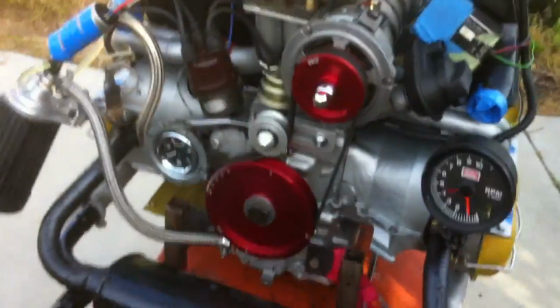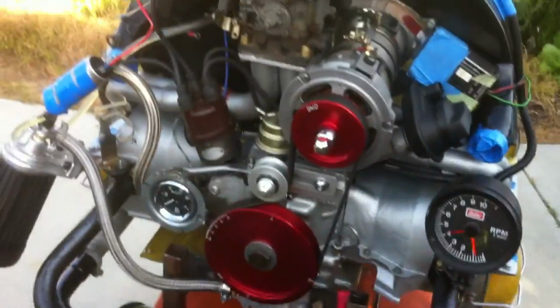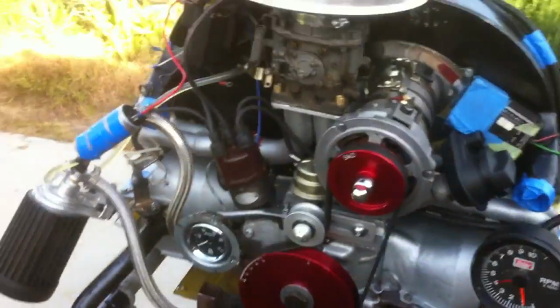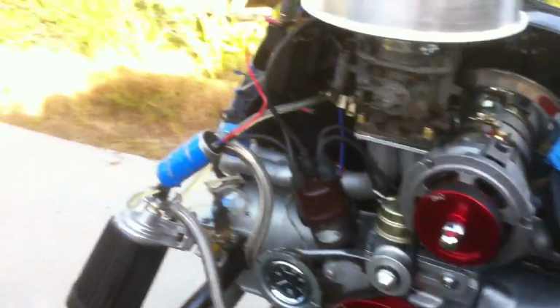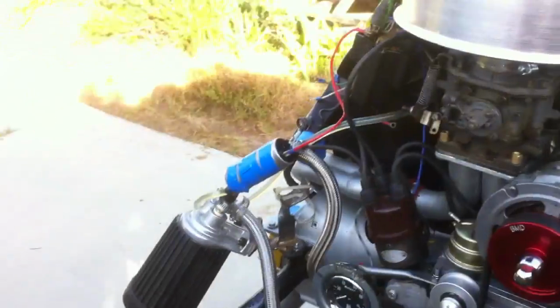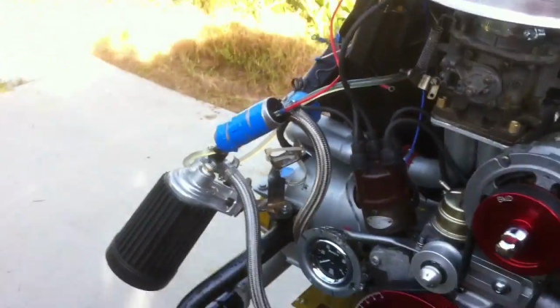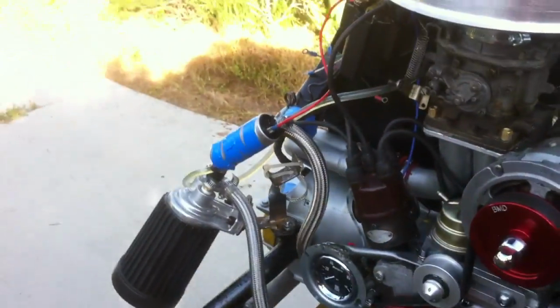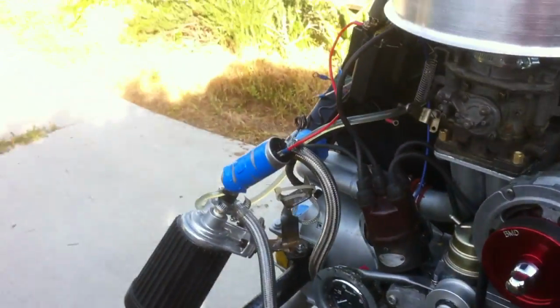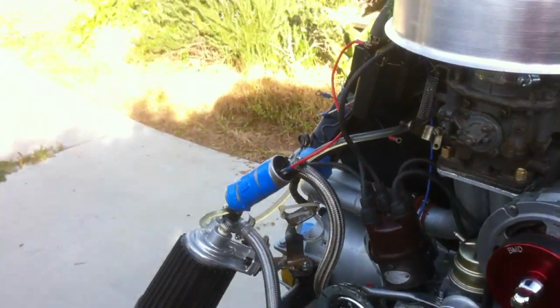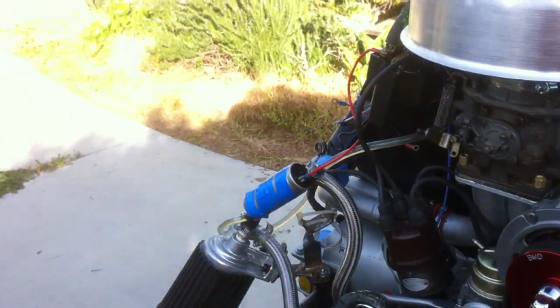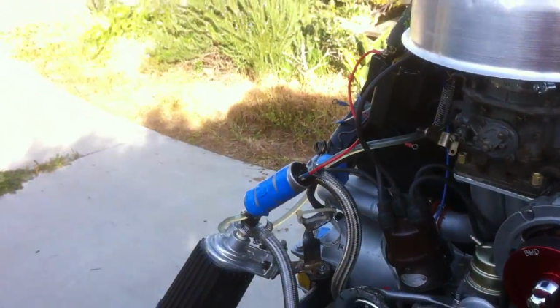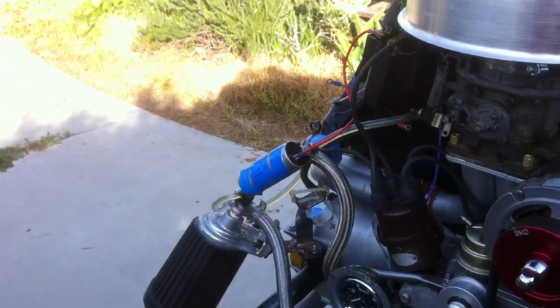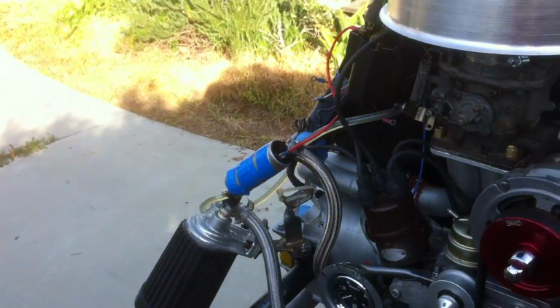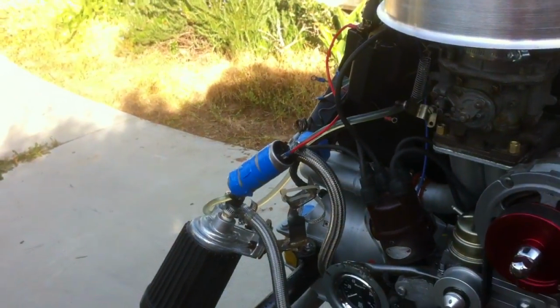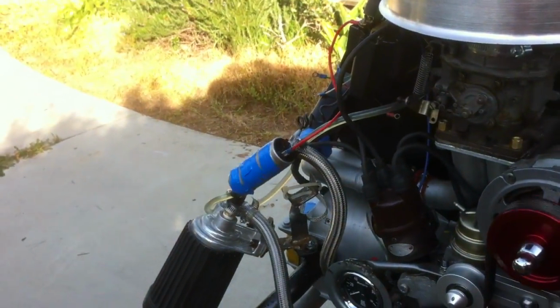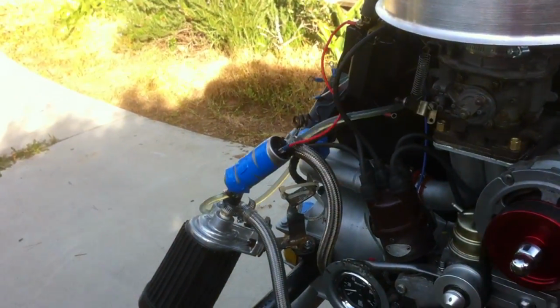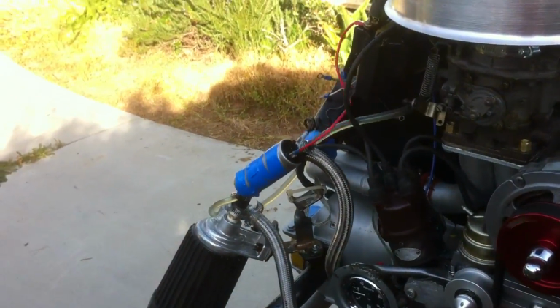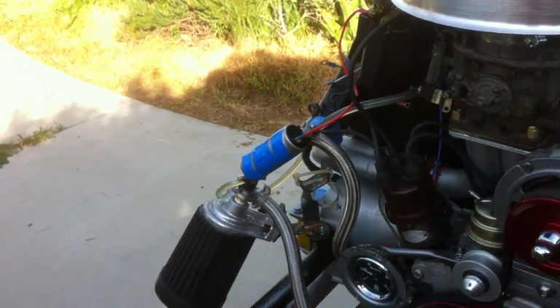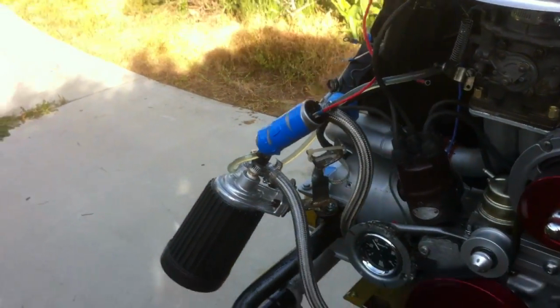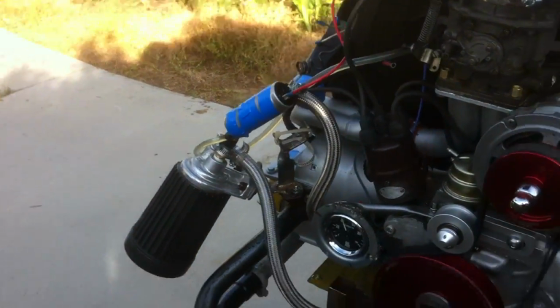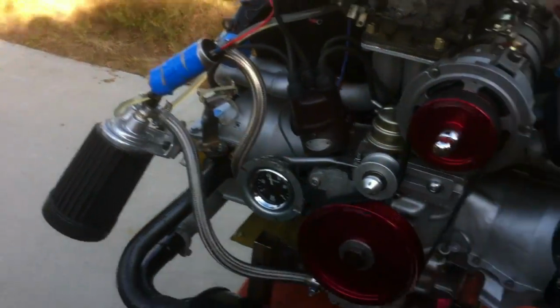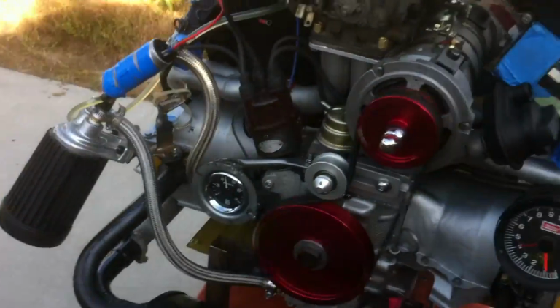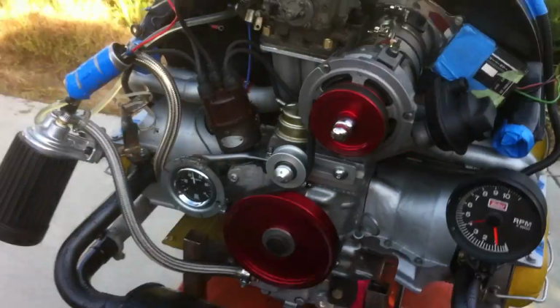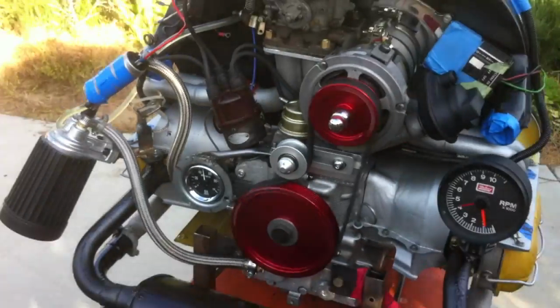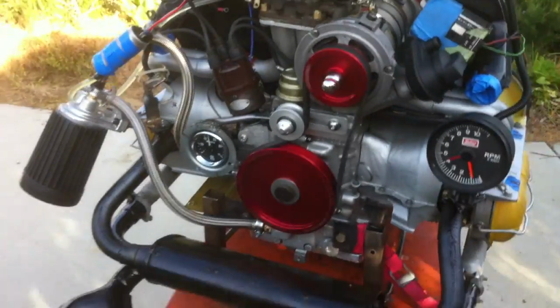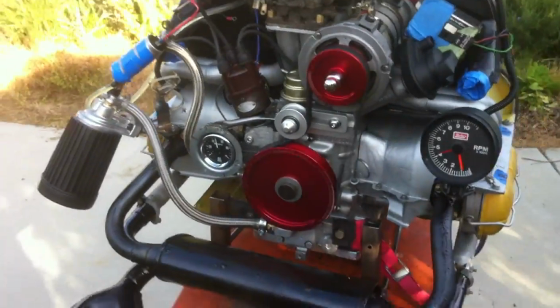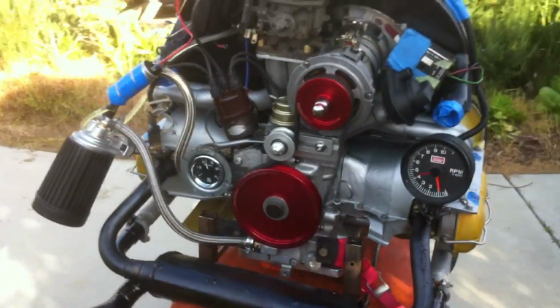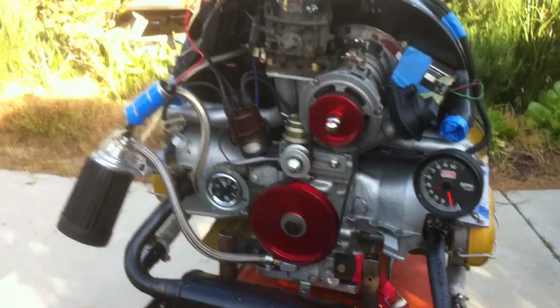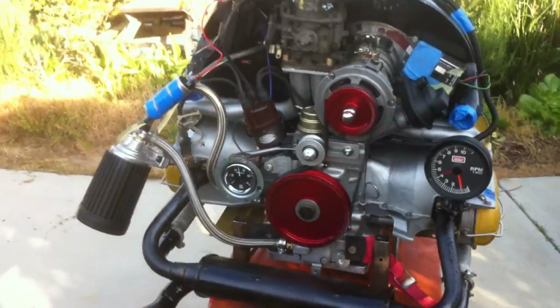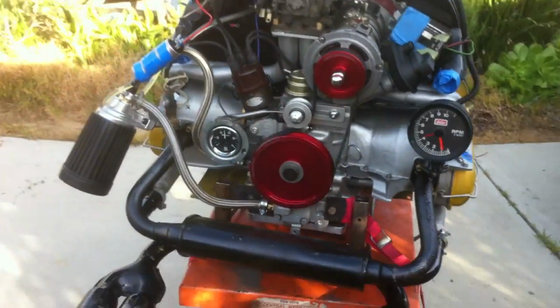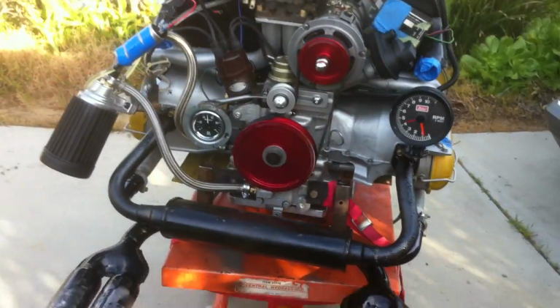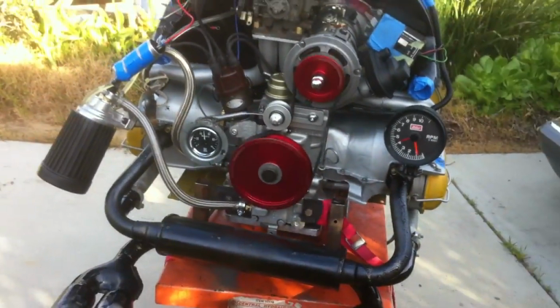It should fire right now. Turn it on. That's the way it should start.